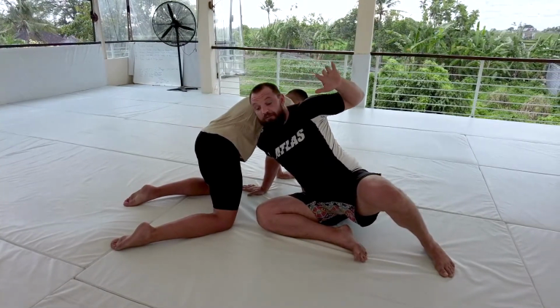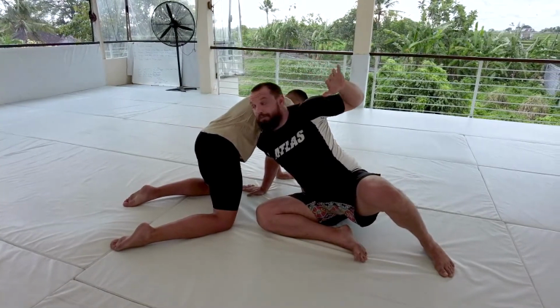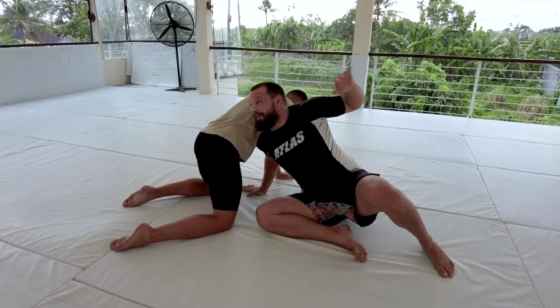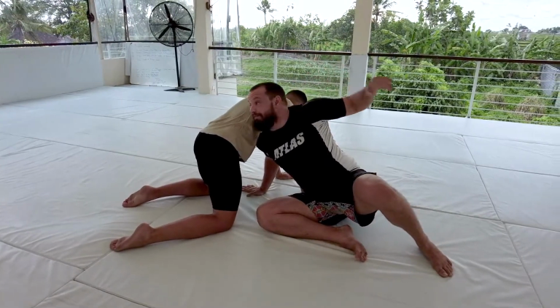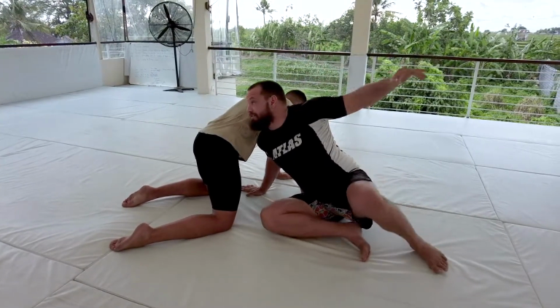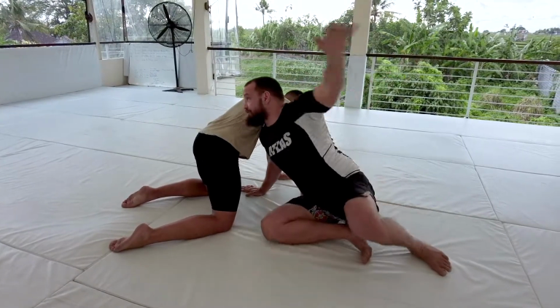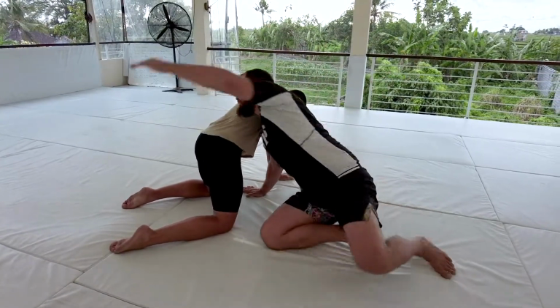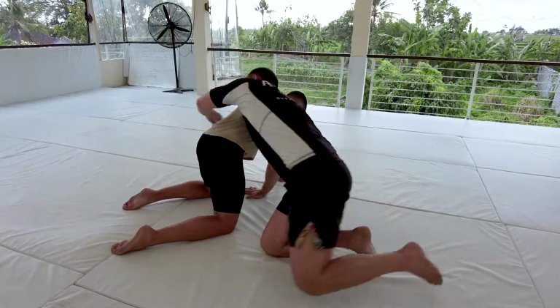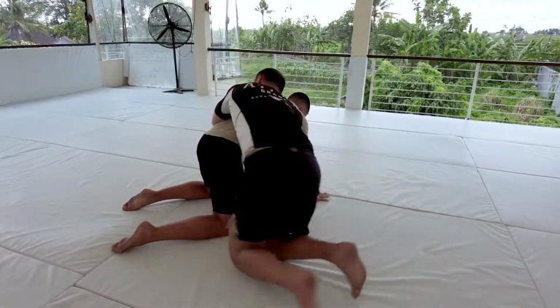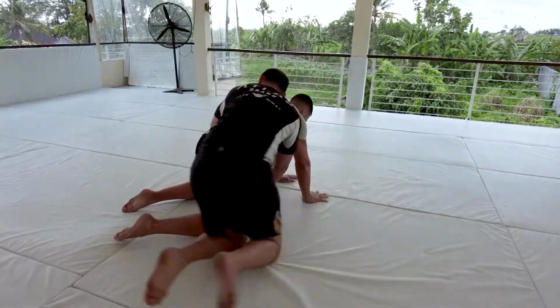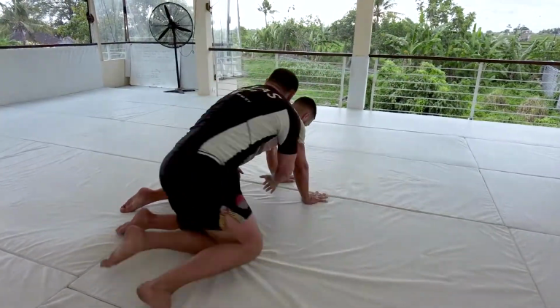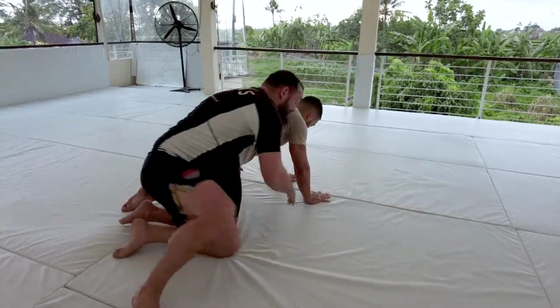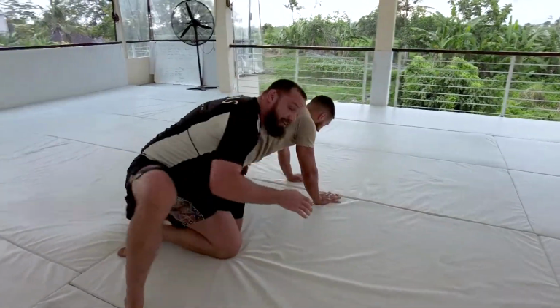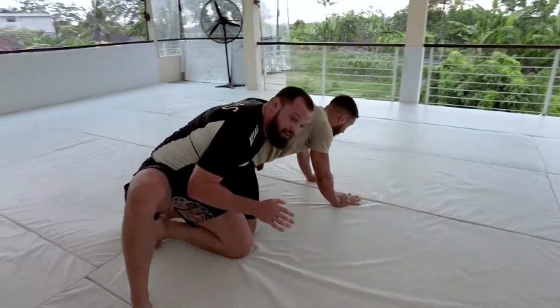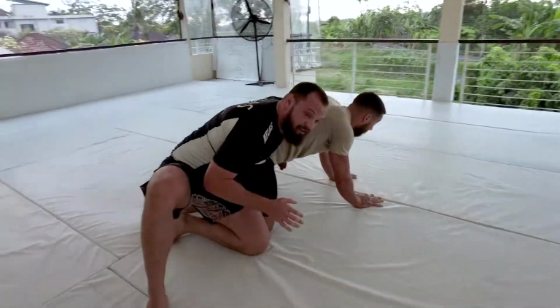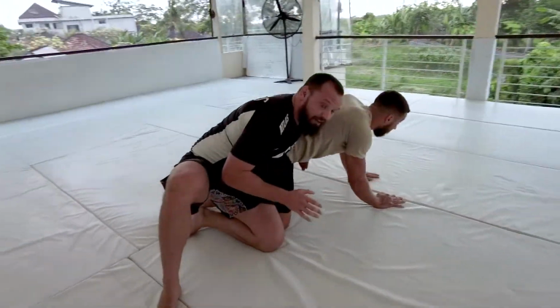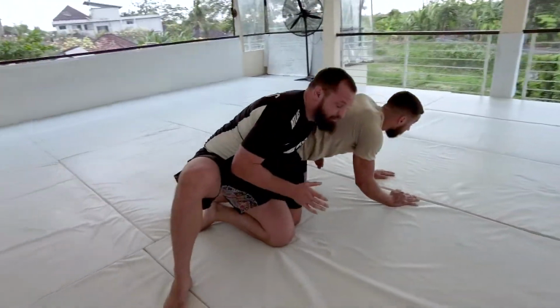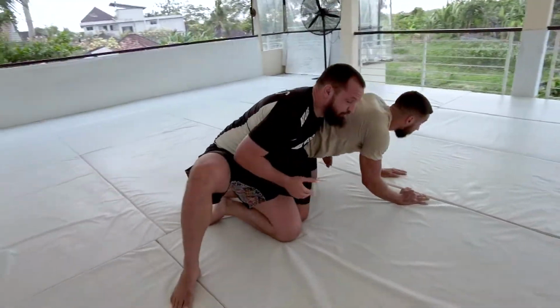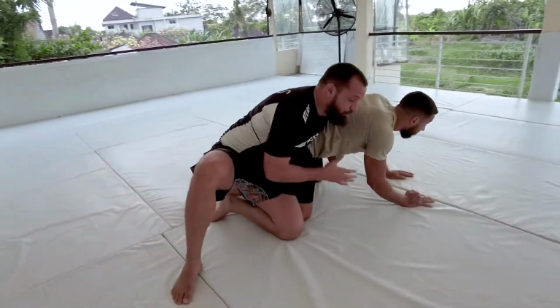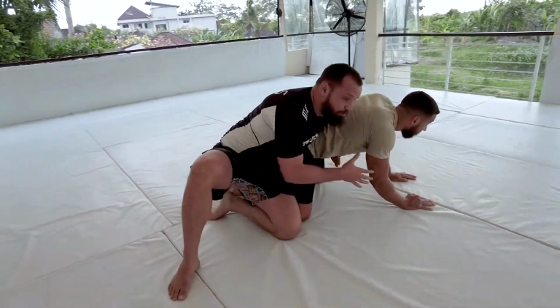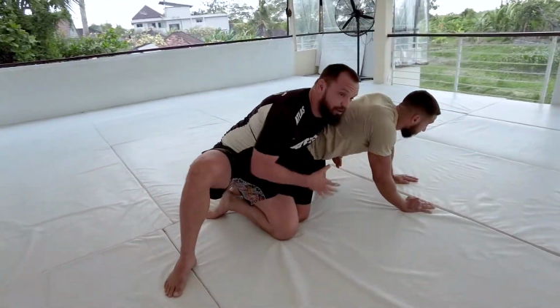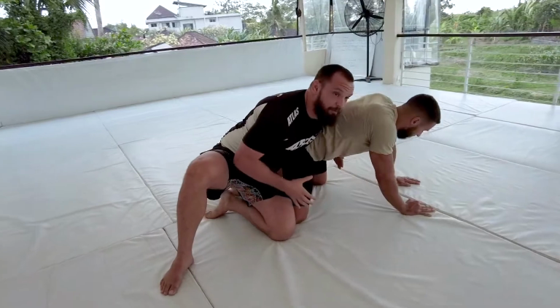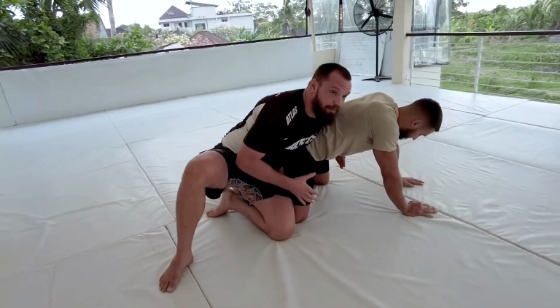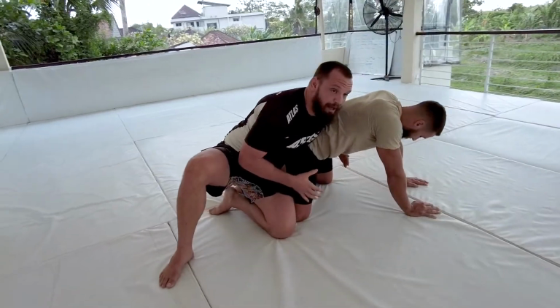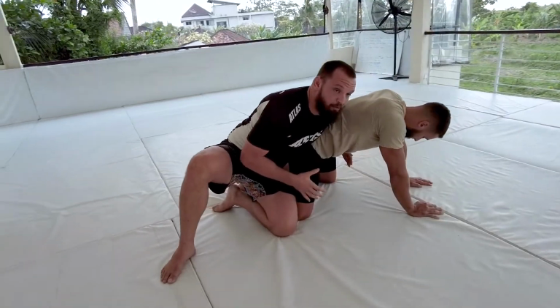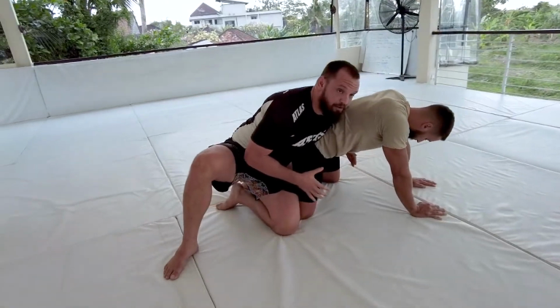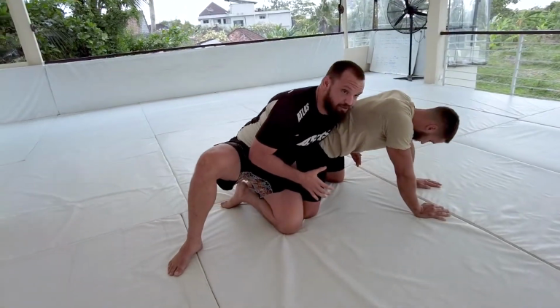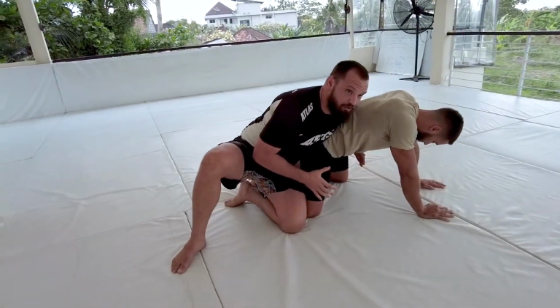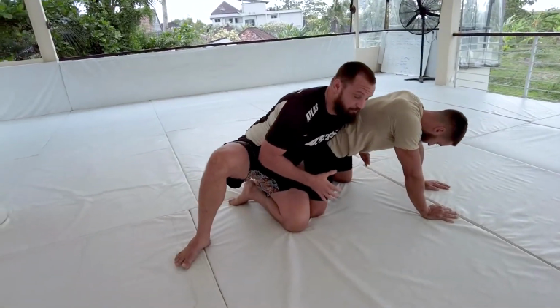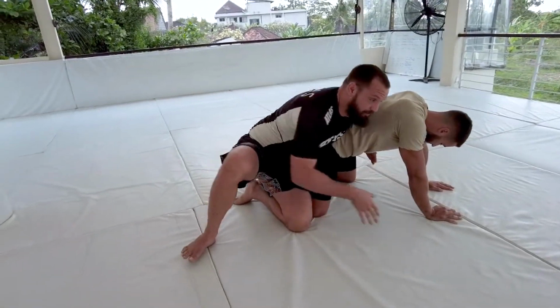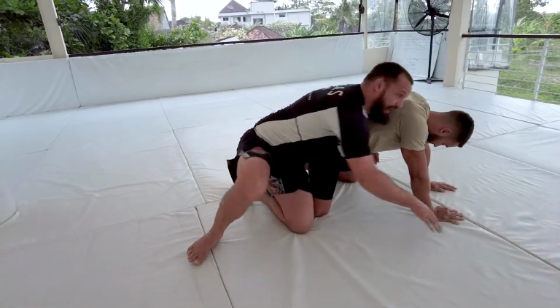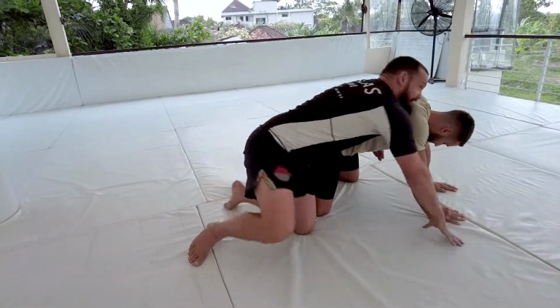From here my left hand is gonna reach for his waist, I turn the corner, and now I'm on the back where I can start looking for attacks.